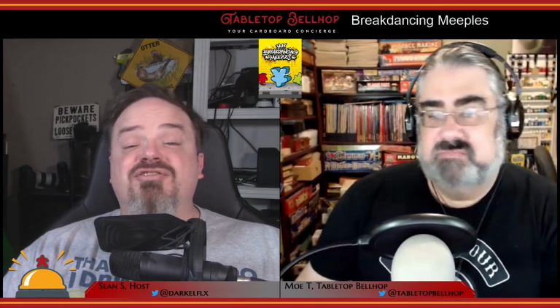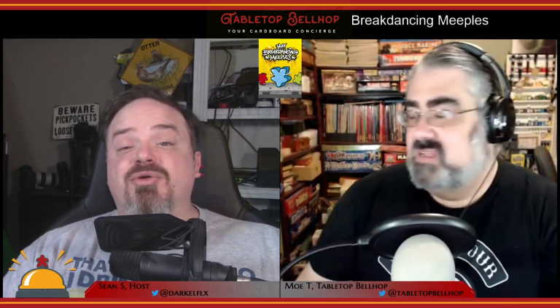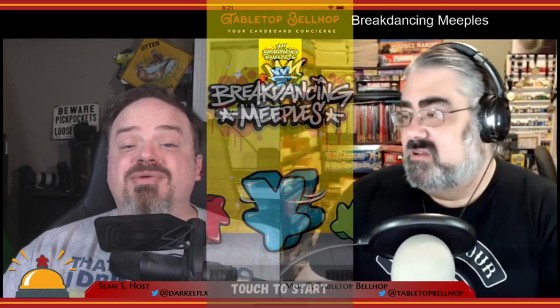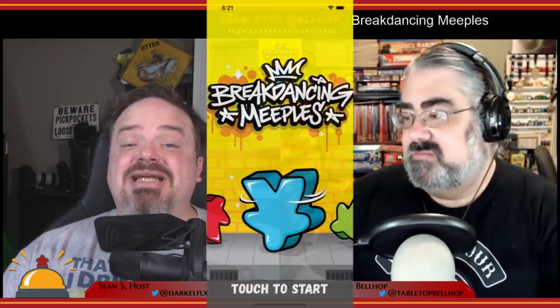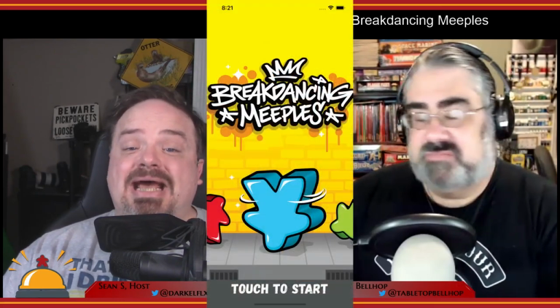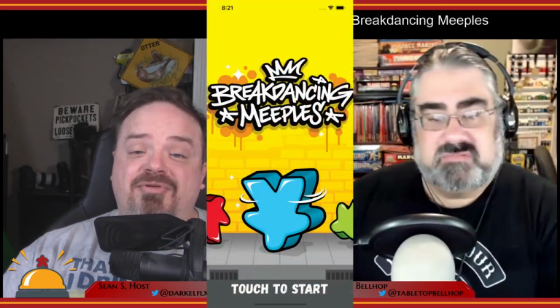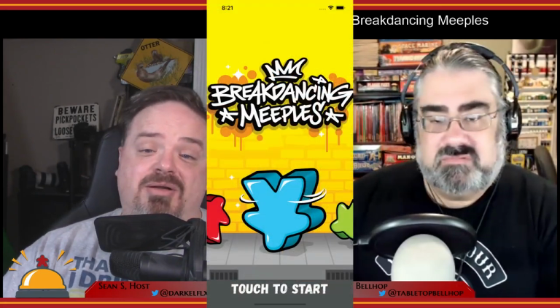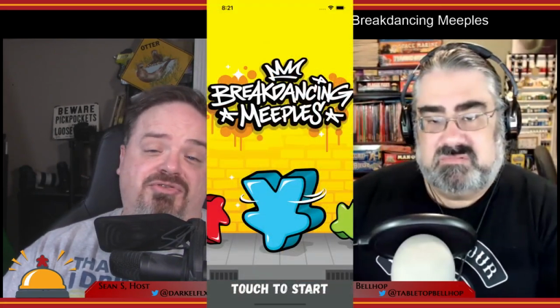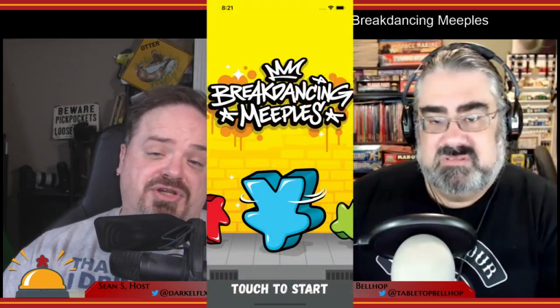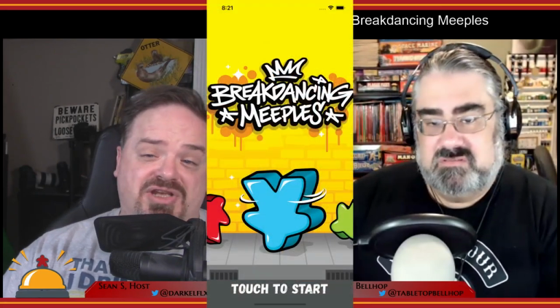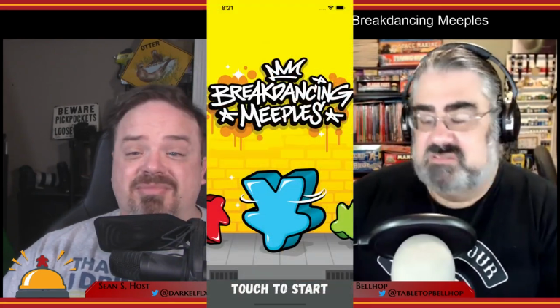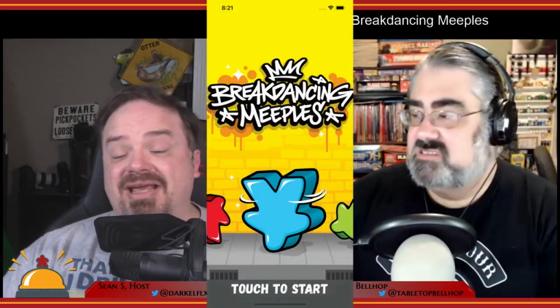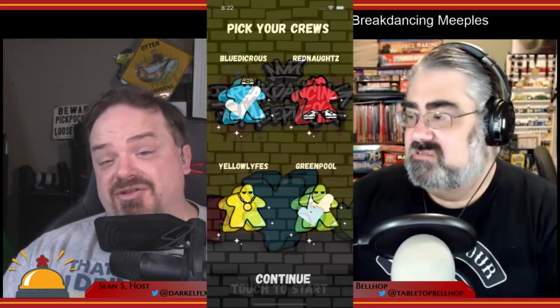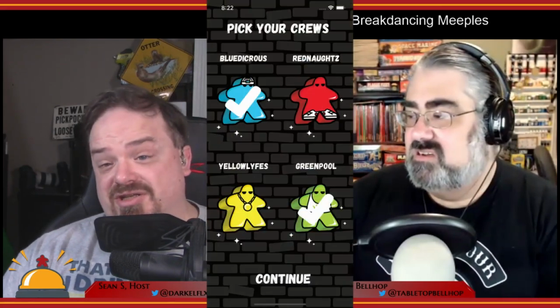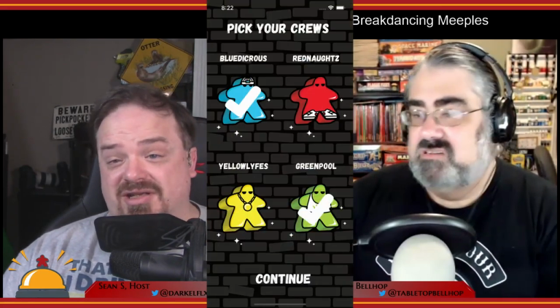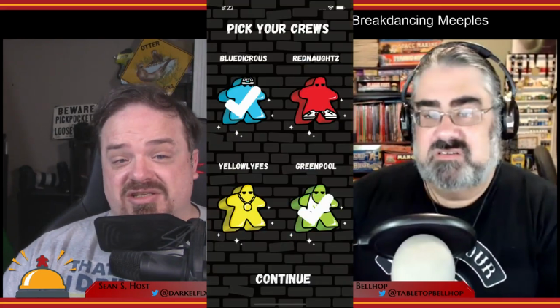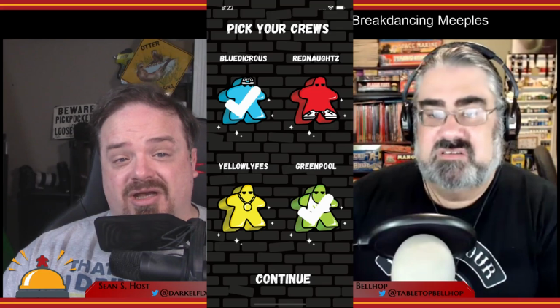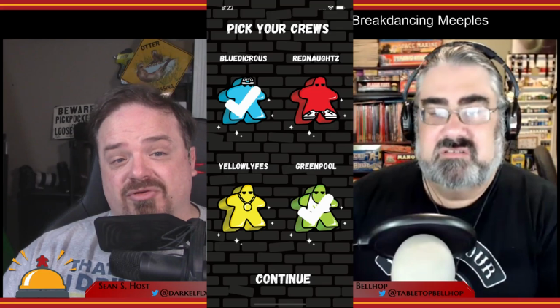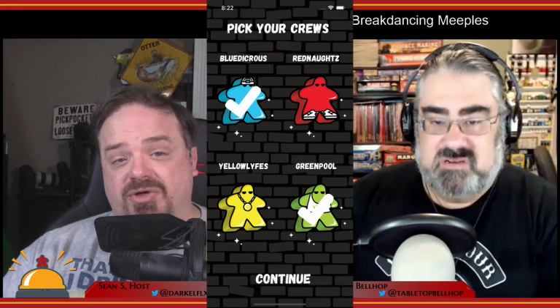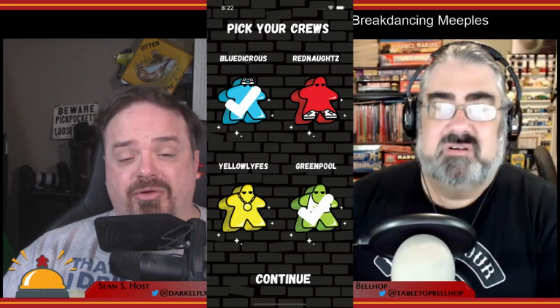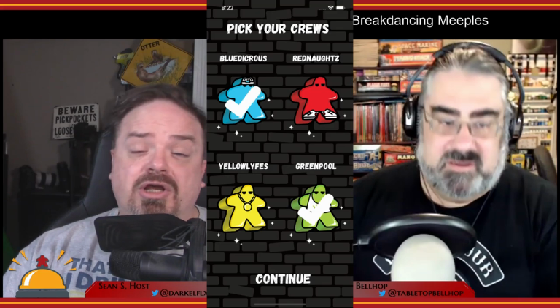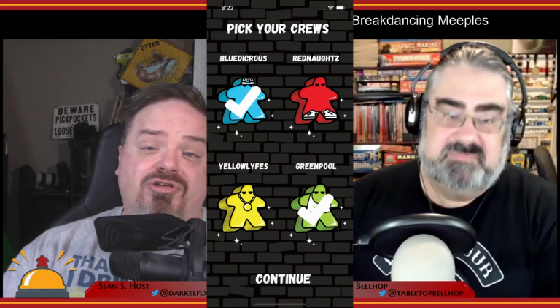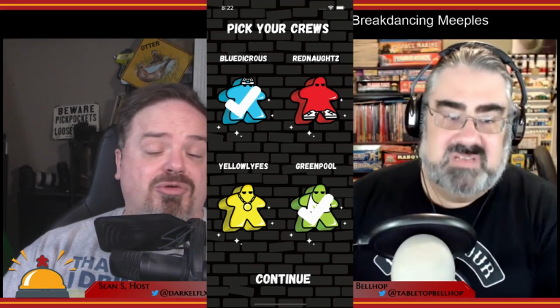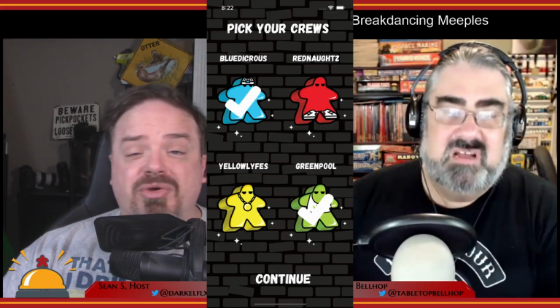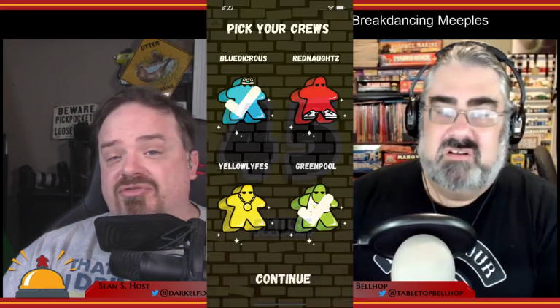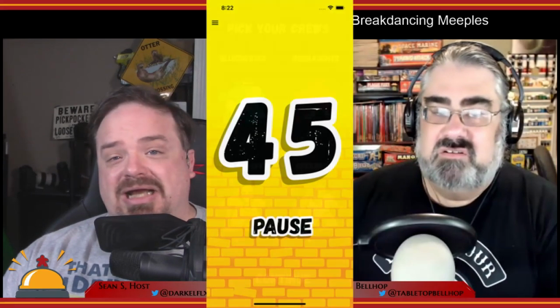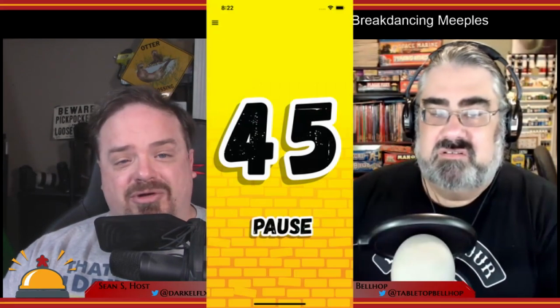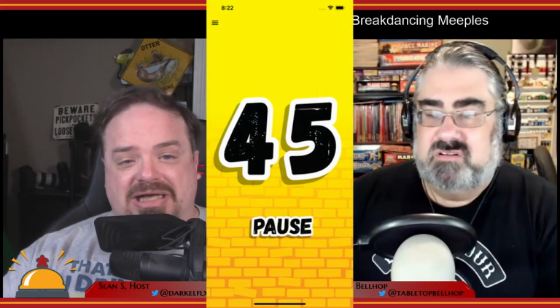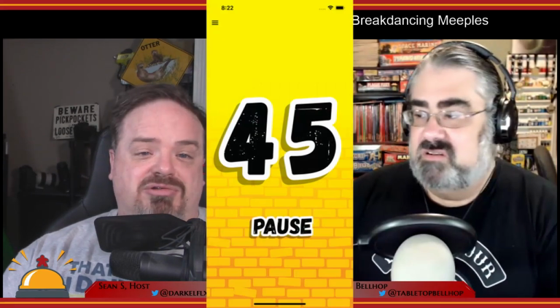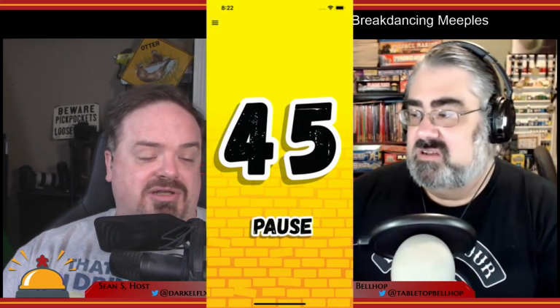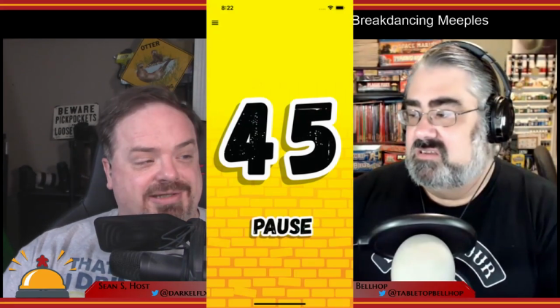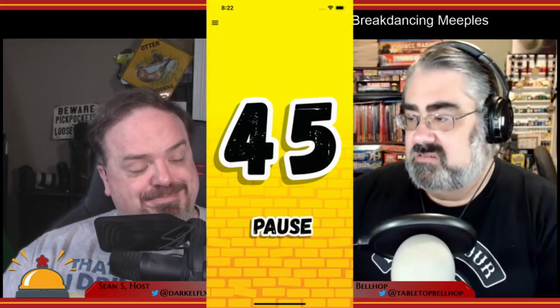There is an app available for this game that handles things like the timer for you, so no need for an hourglass or anything like that.